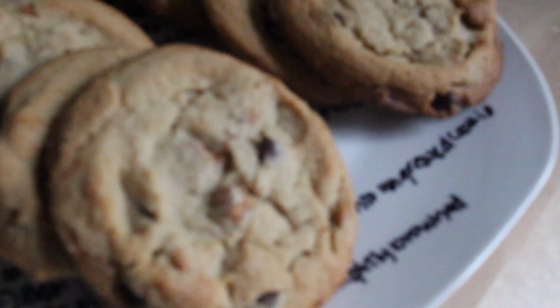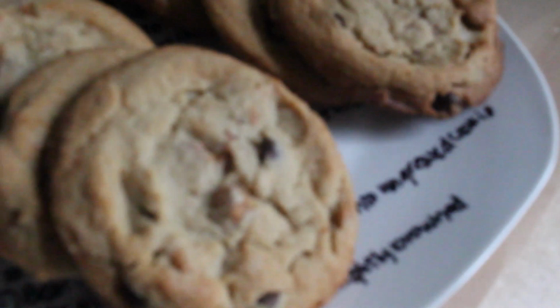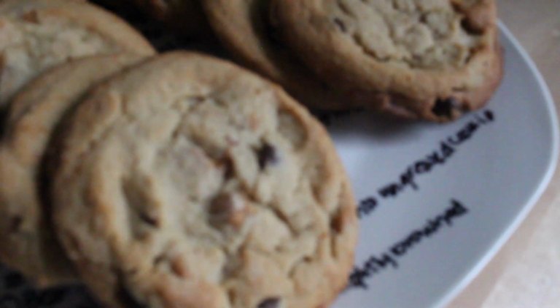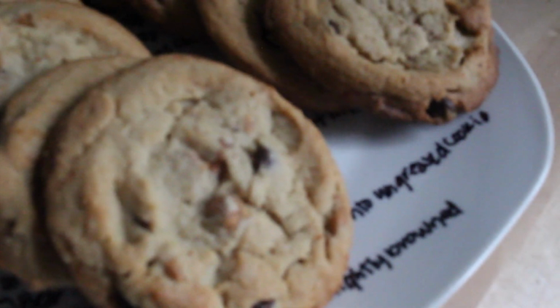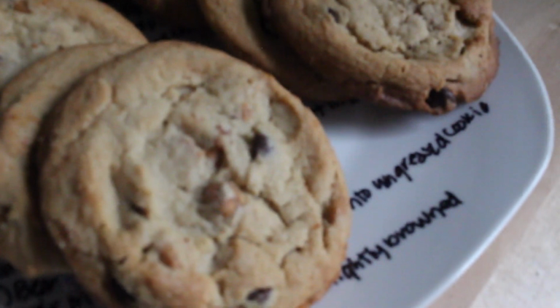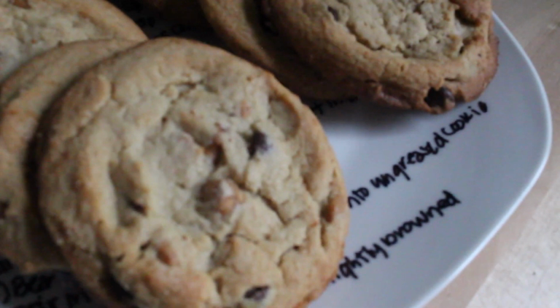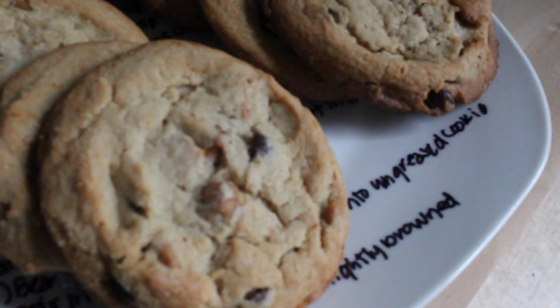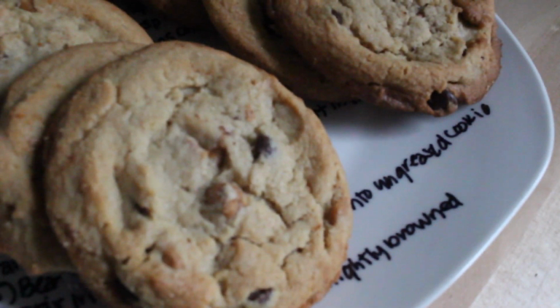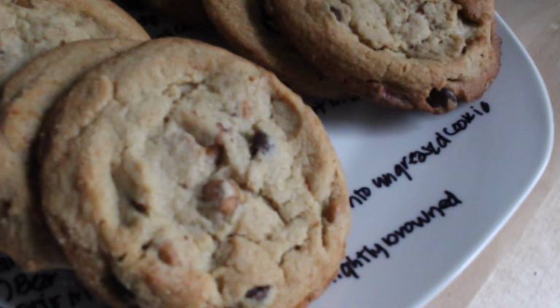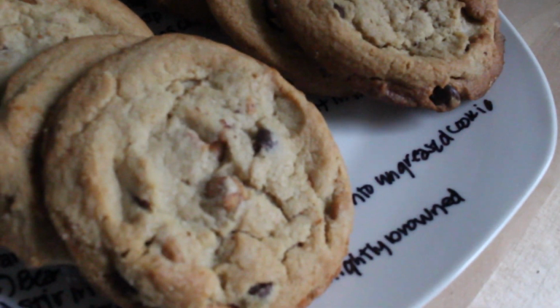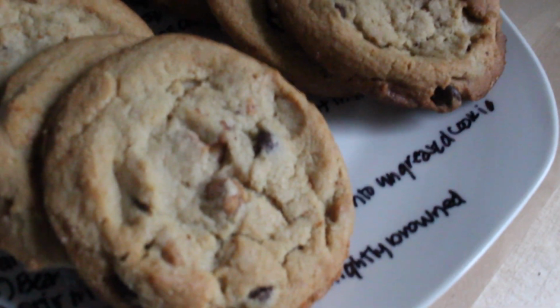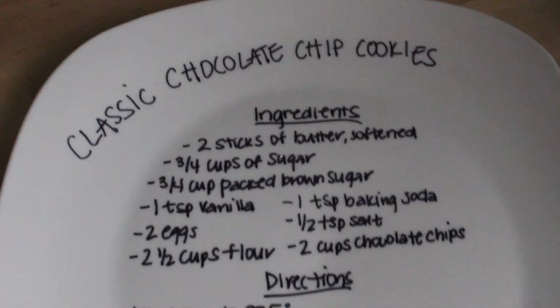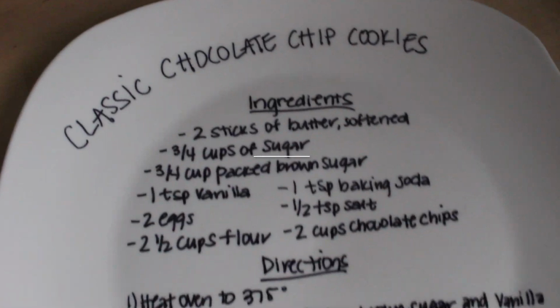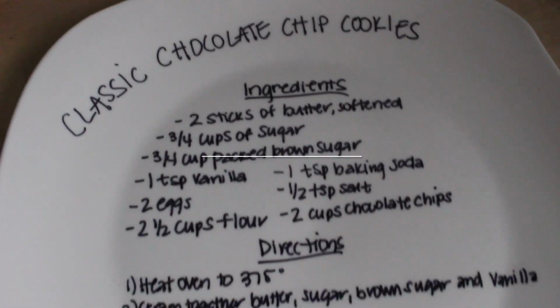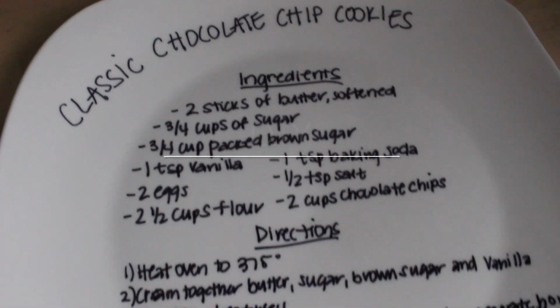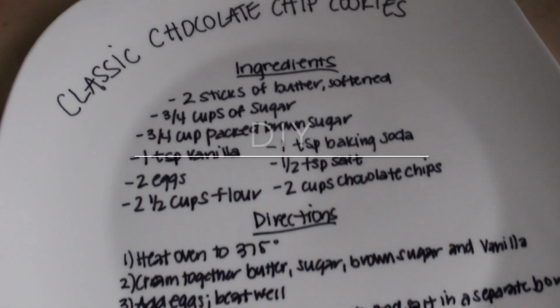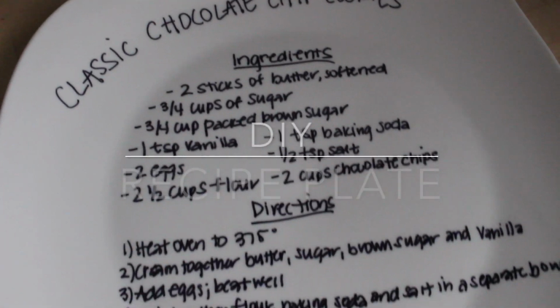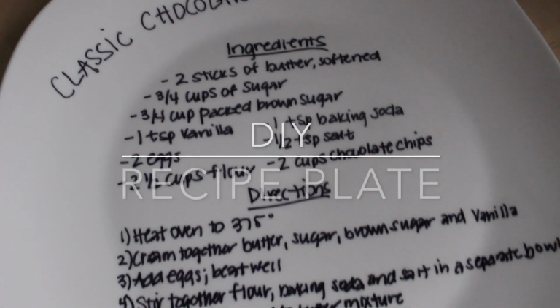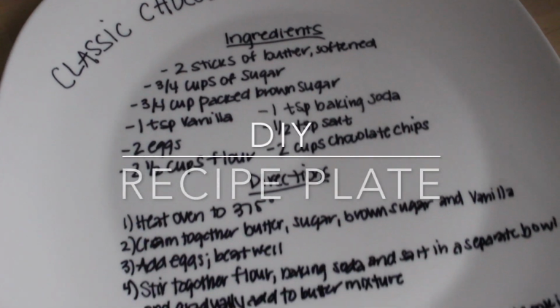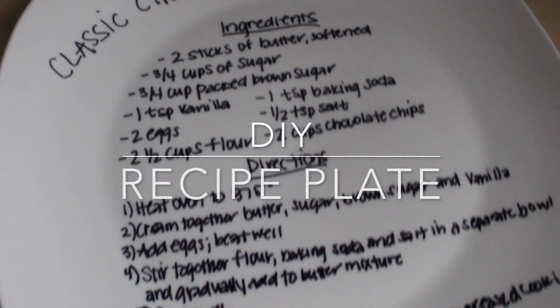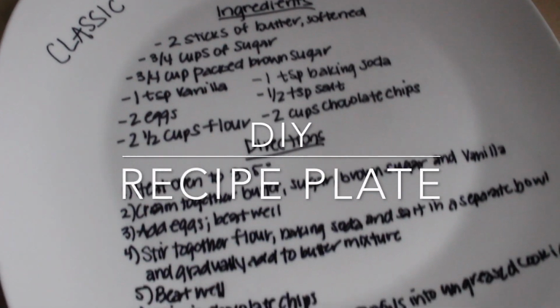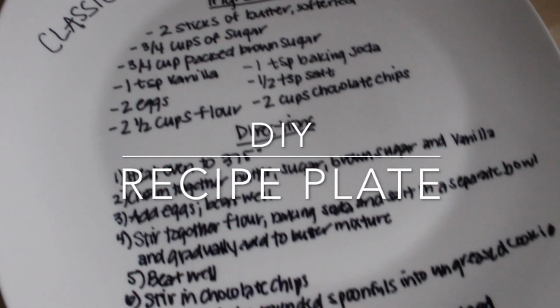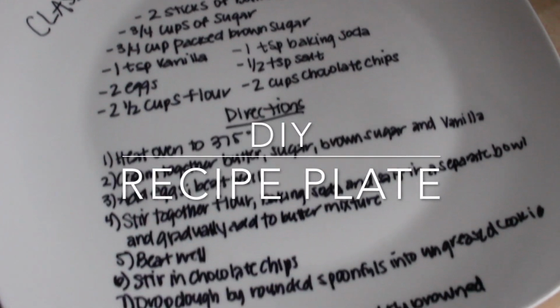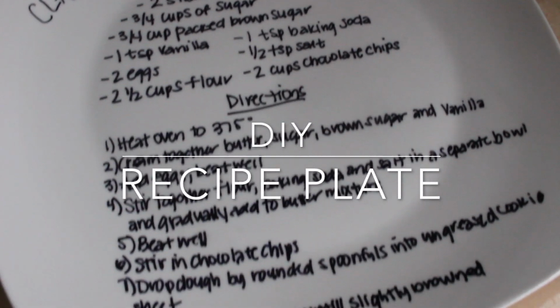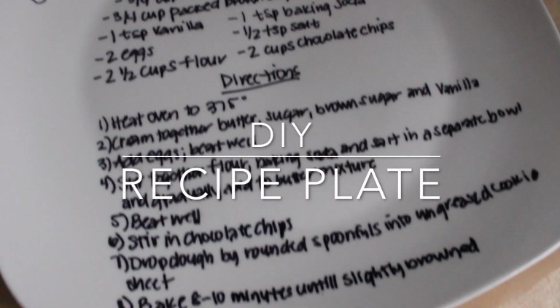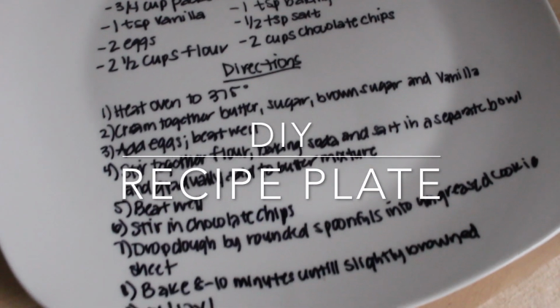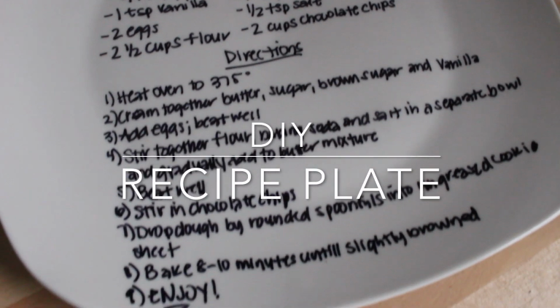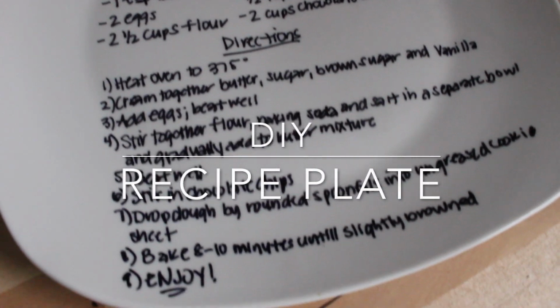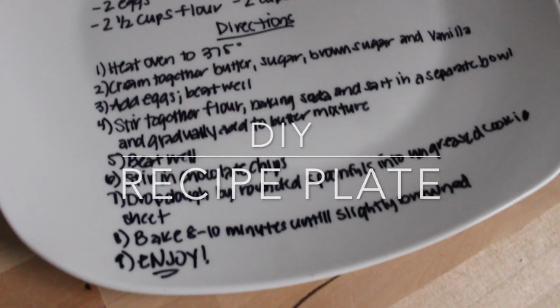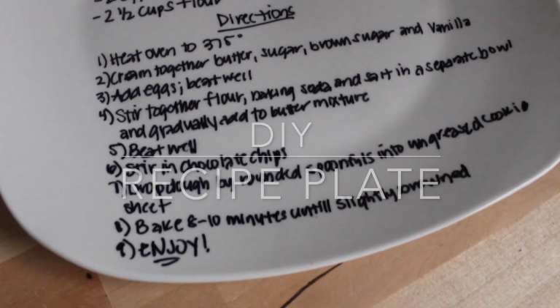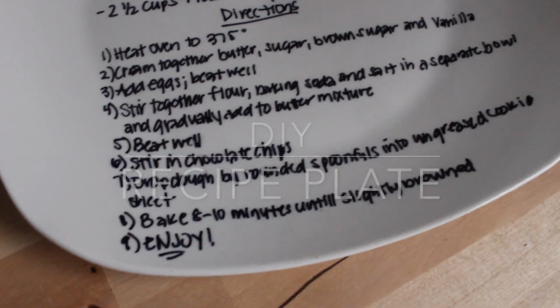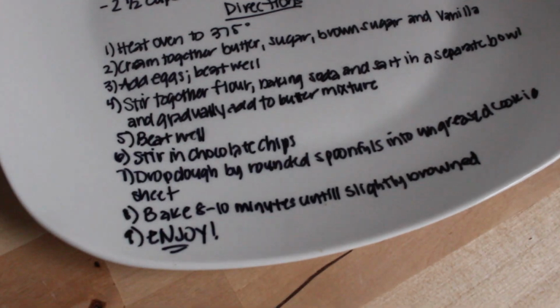Hey everyone, today I'm going to show you how to make this cool recipe plate. It would be a great way to preserve an old family recipe.